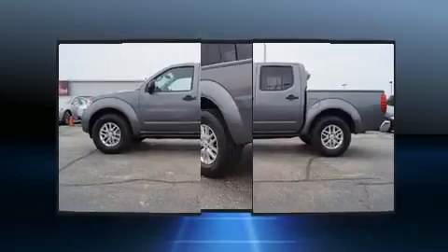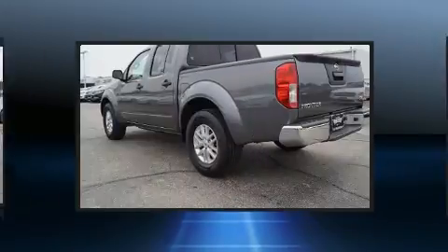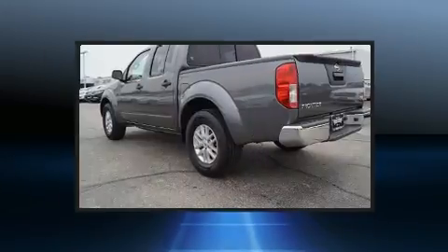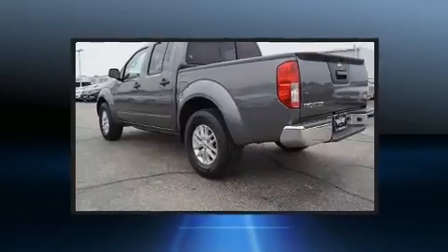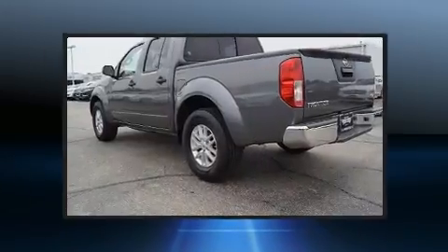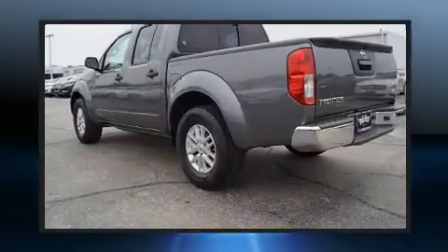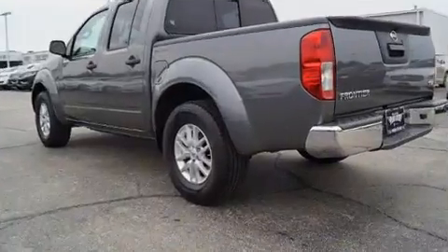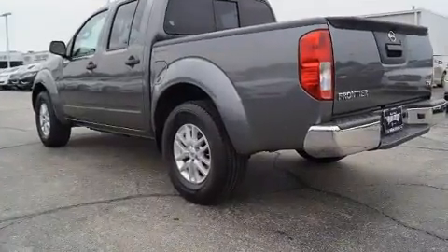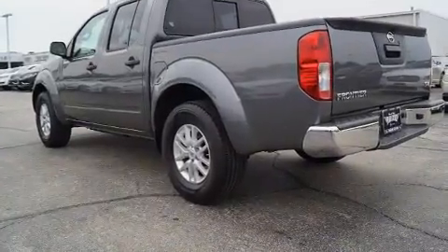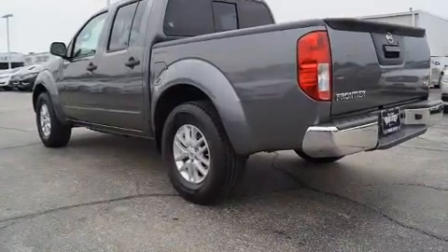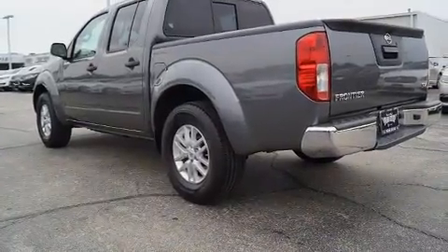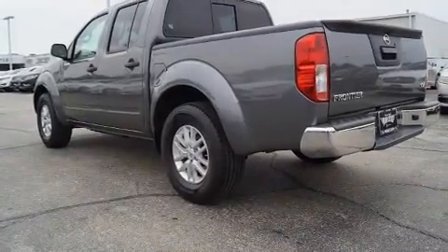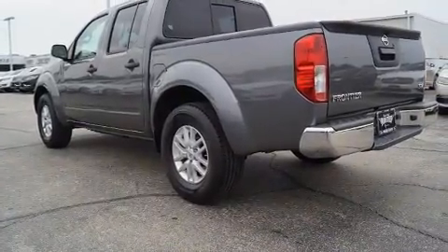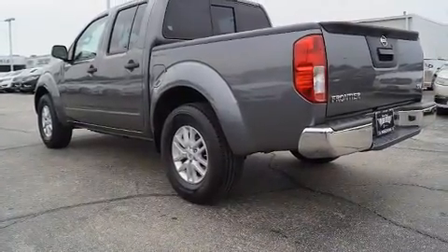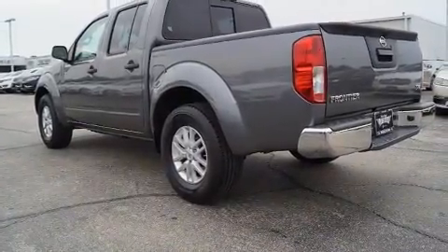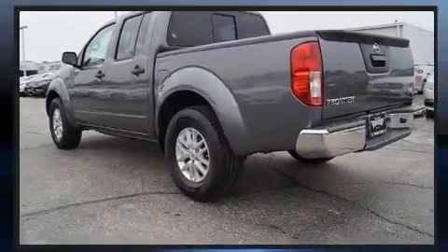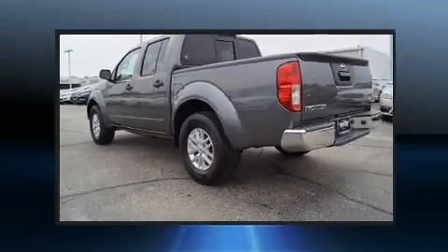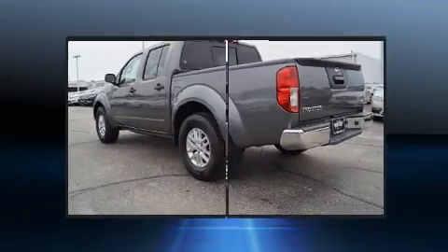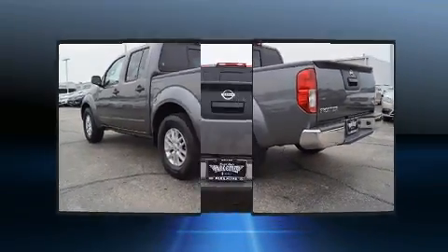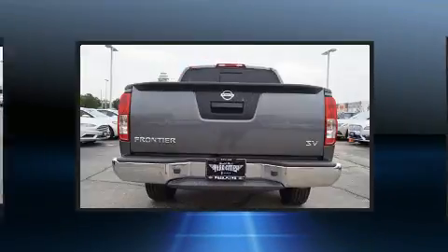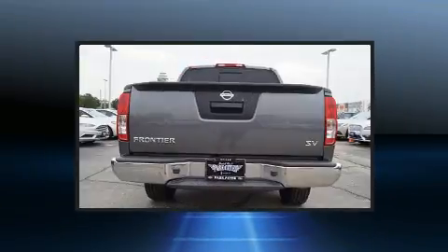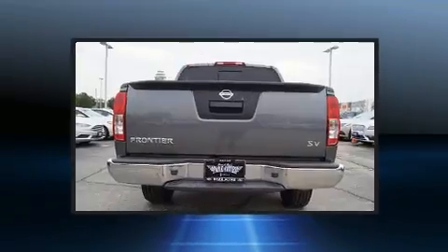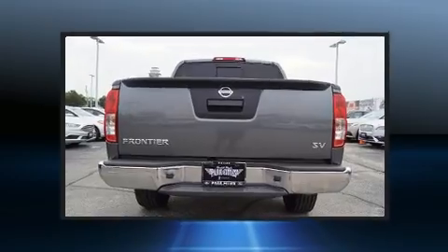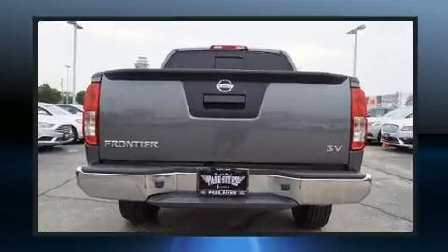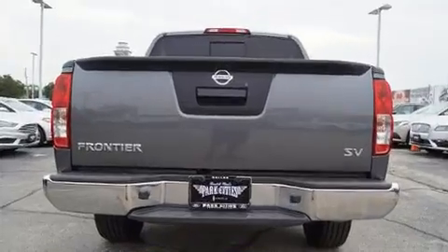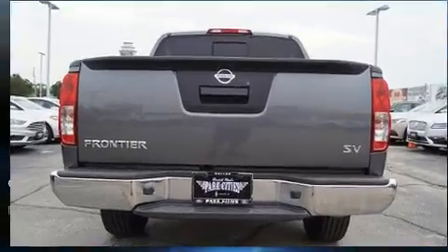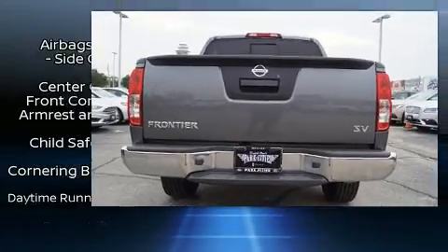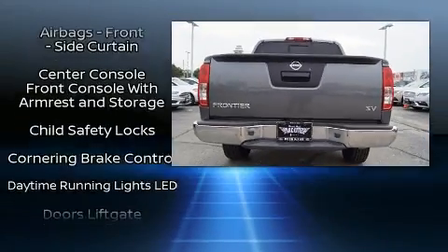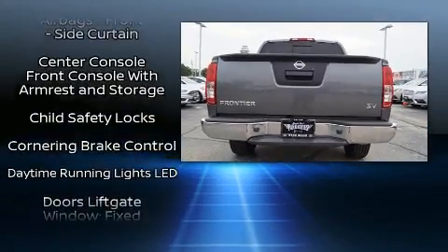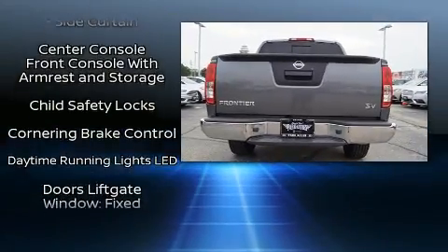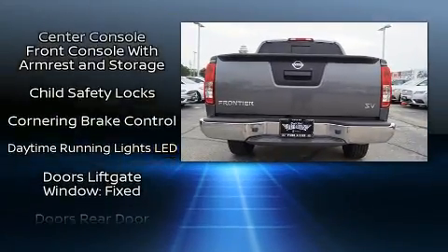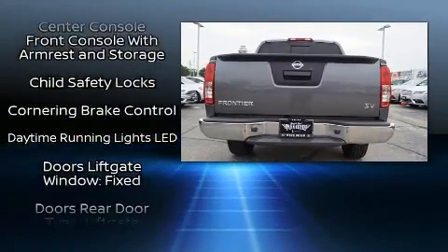Top features include remote keyless entry, variably intermittent wipers, a rear-step bumper, and one-touch window functionality.